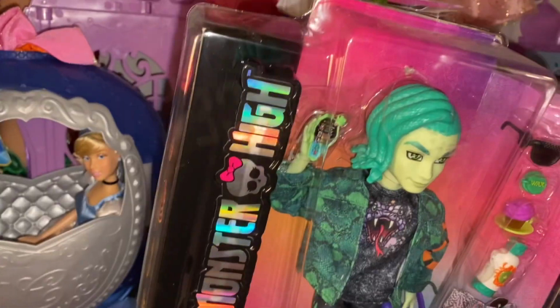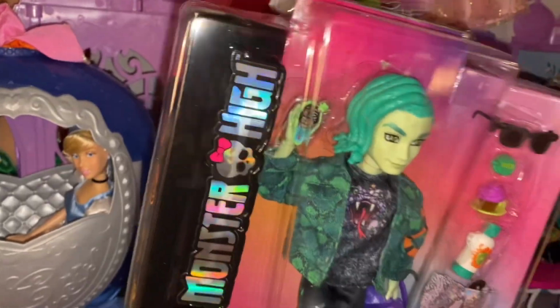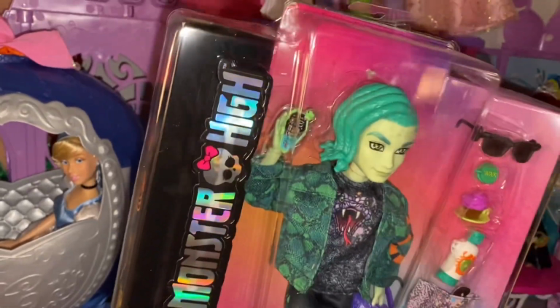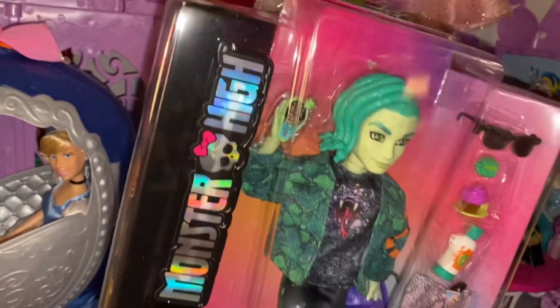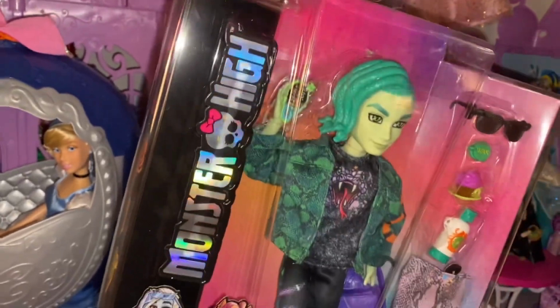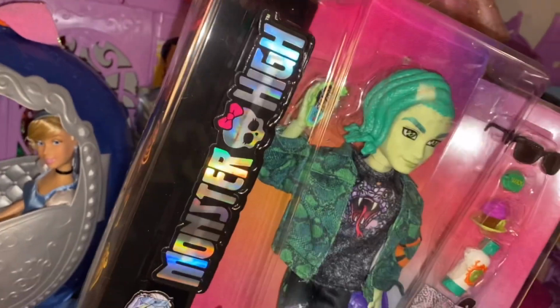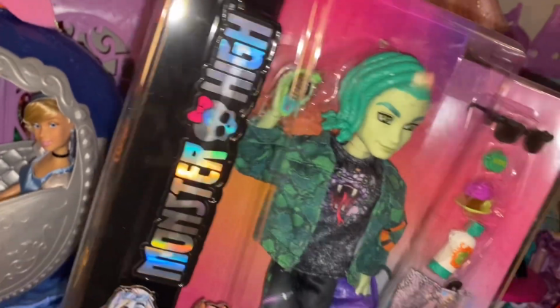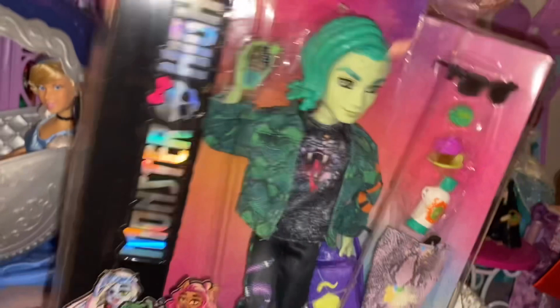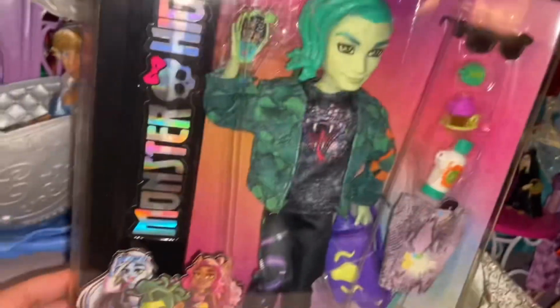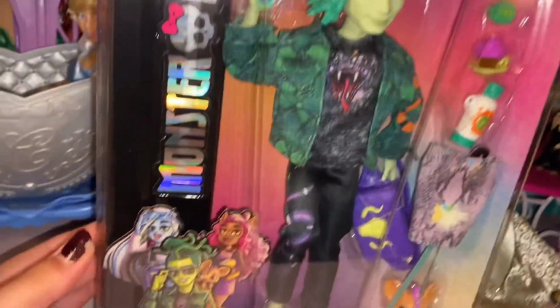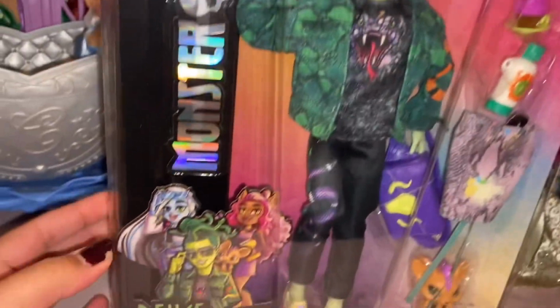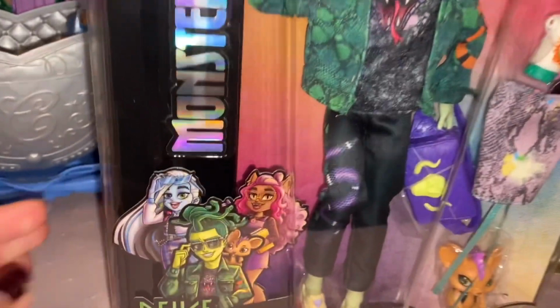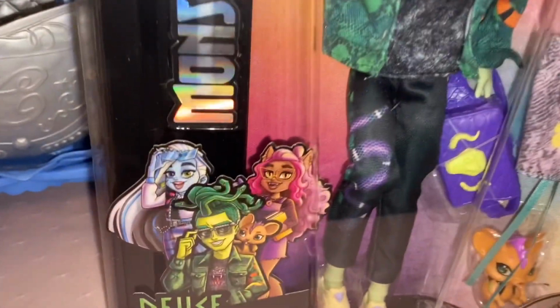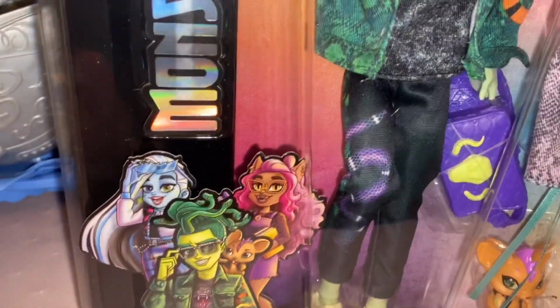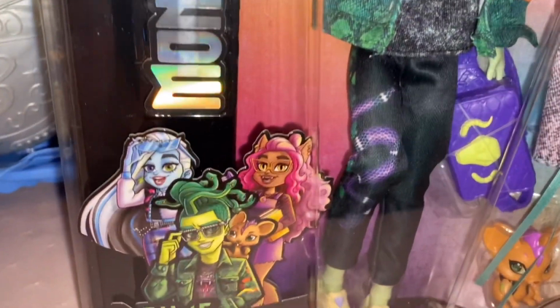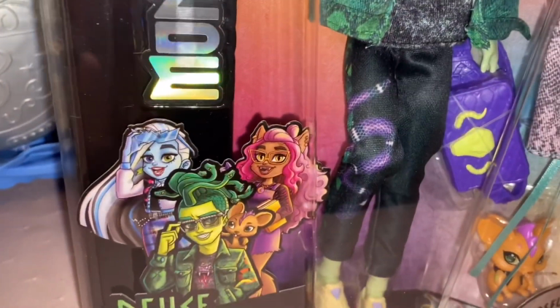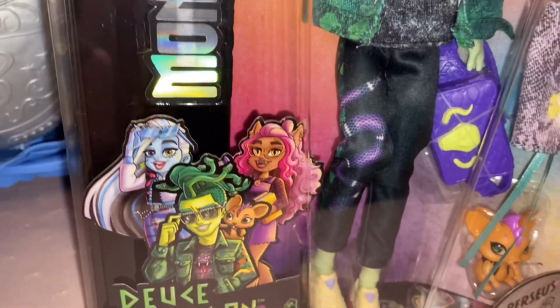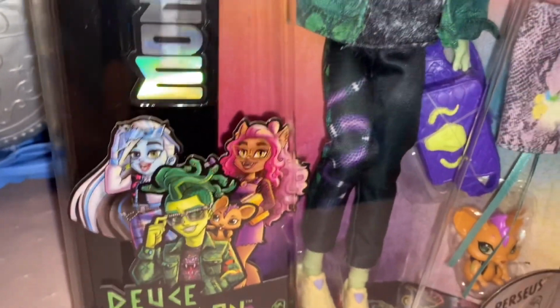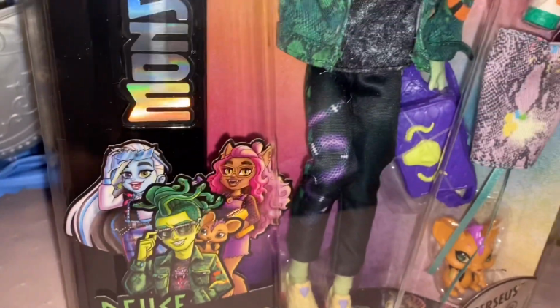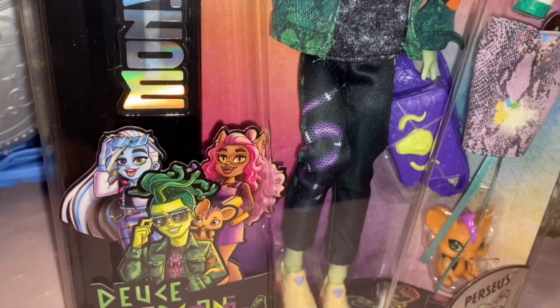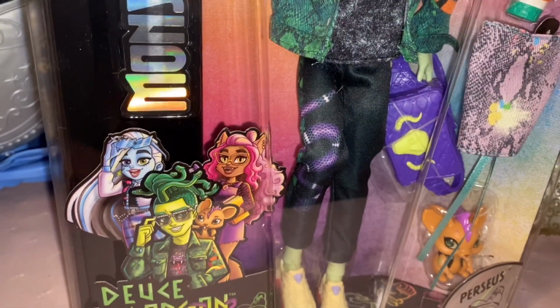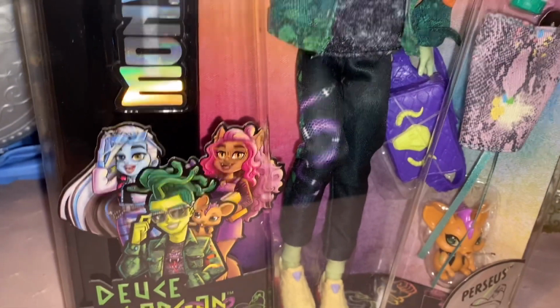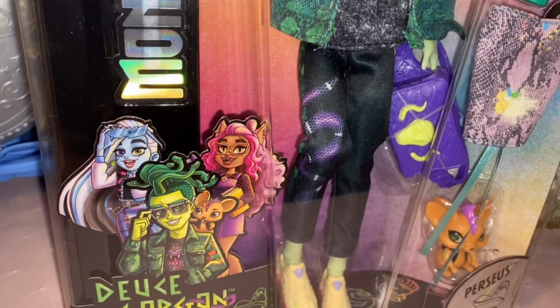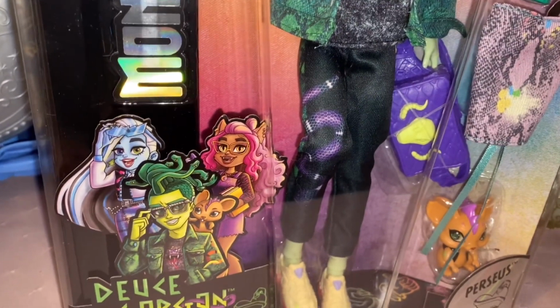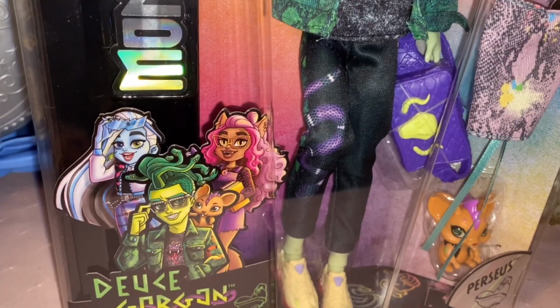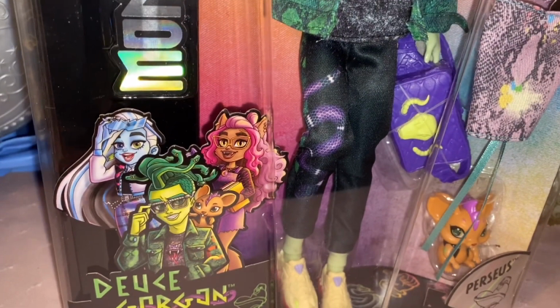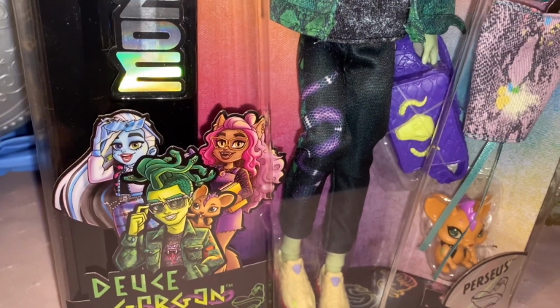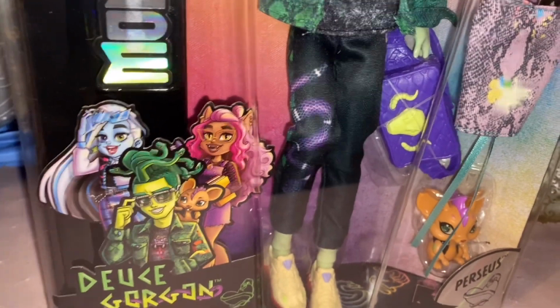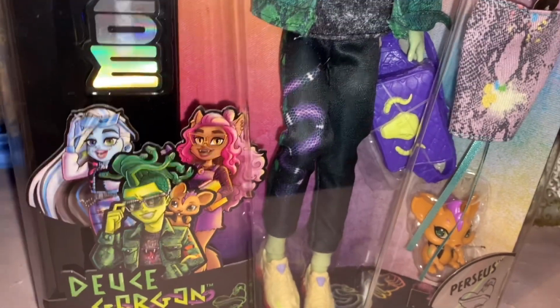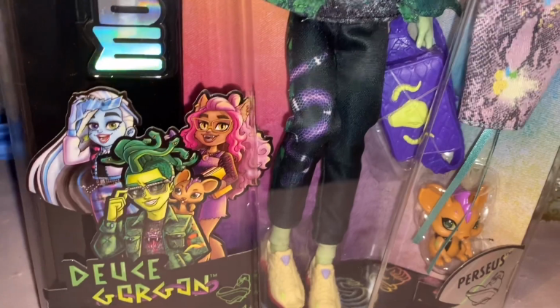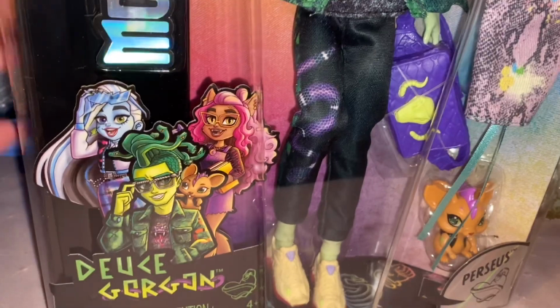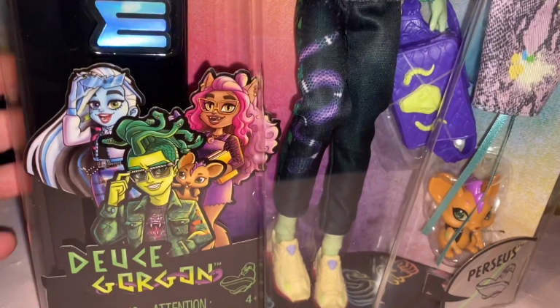So here's the box. There's Monster High along the side. One thing I do not like about this generation is the artwork — I think it's atrocious, personally.